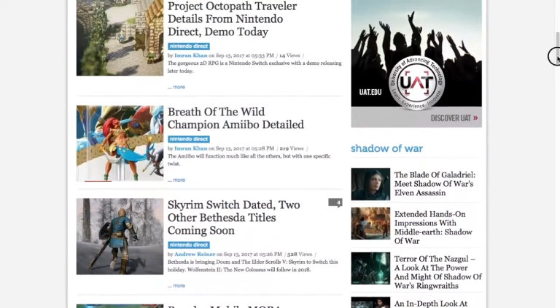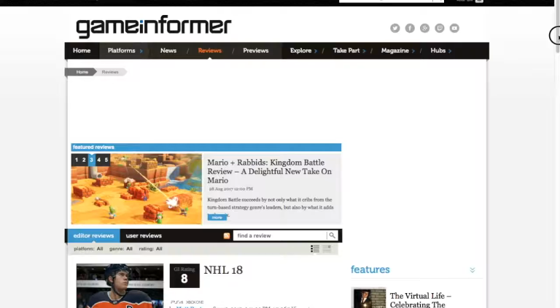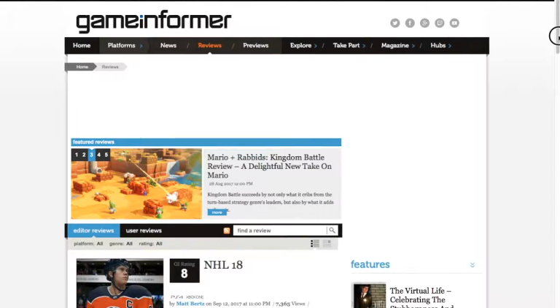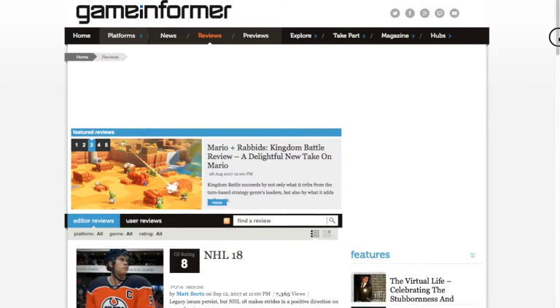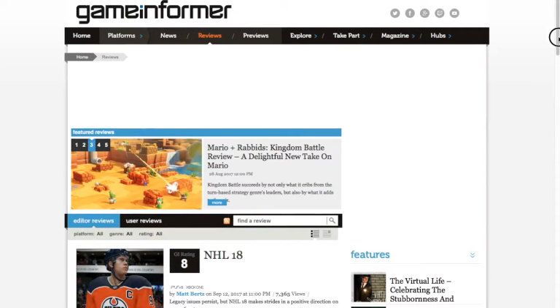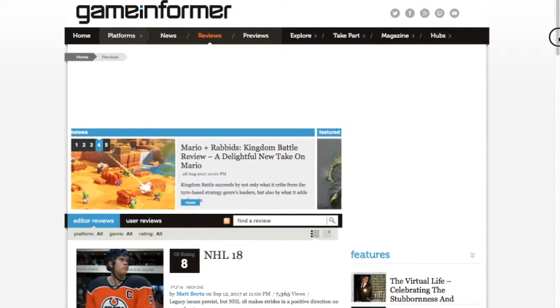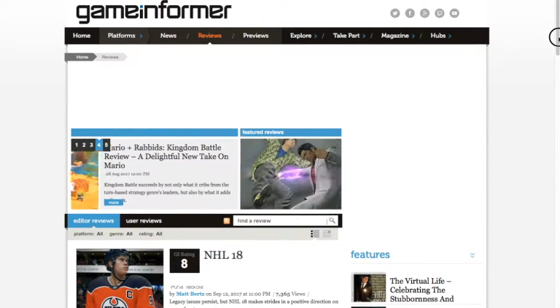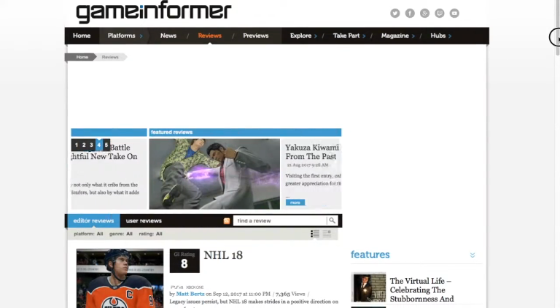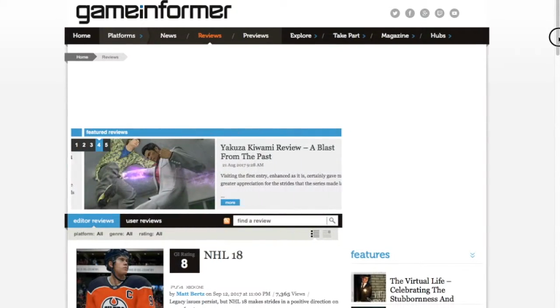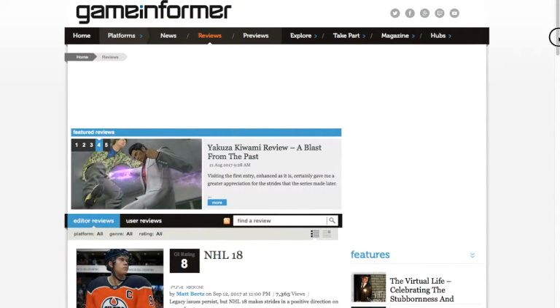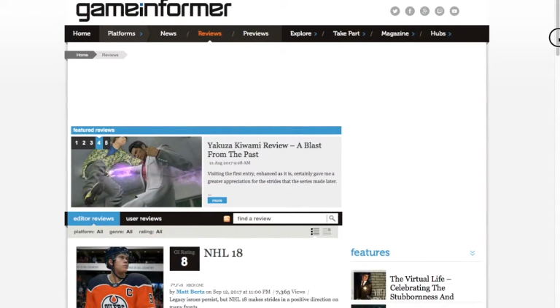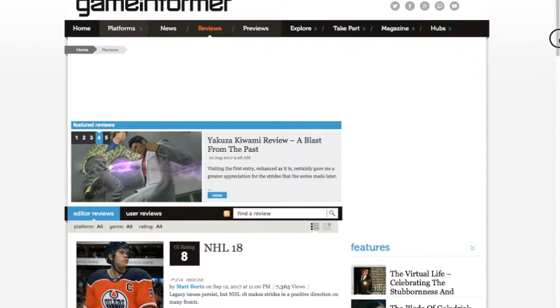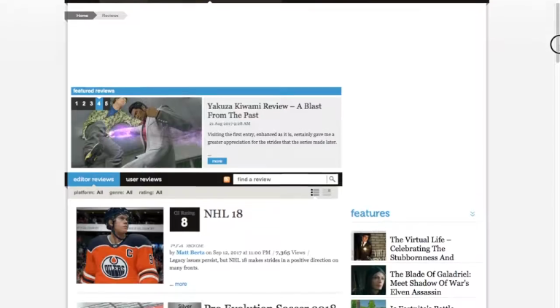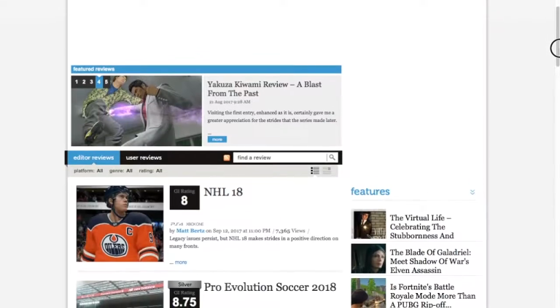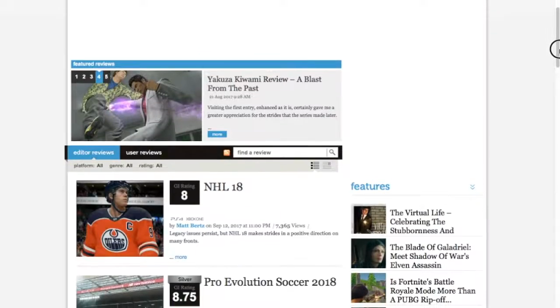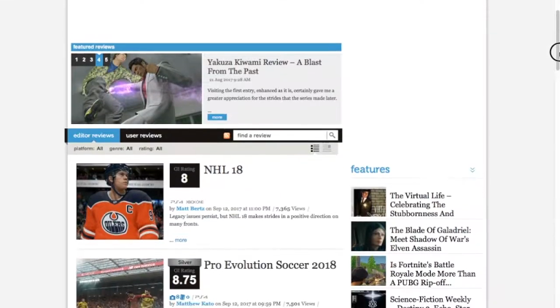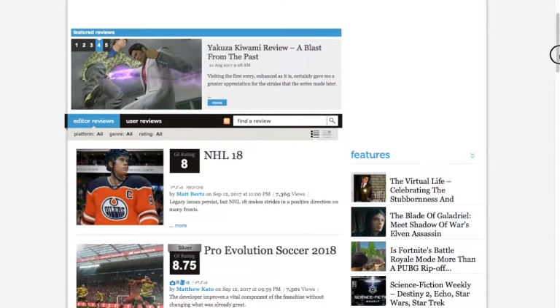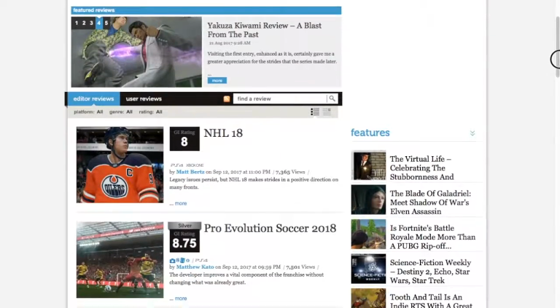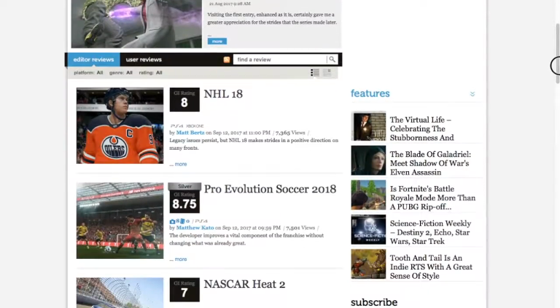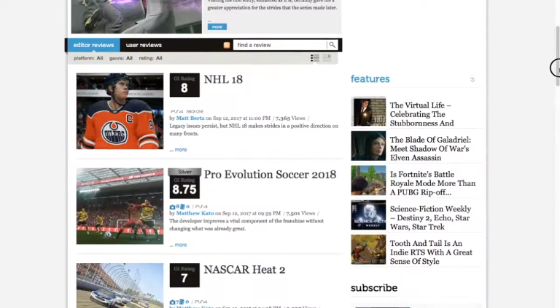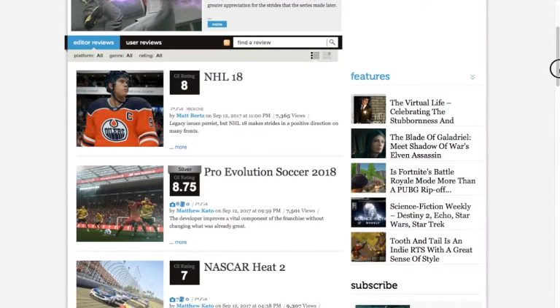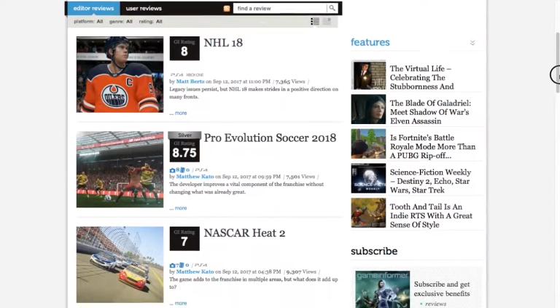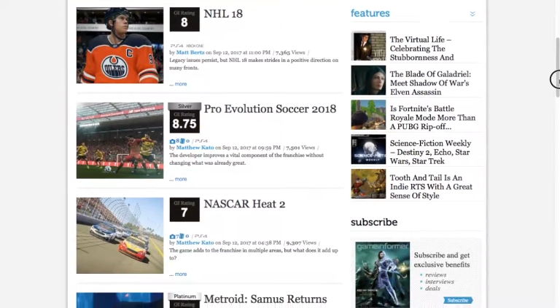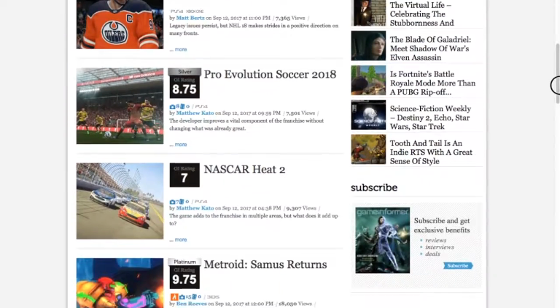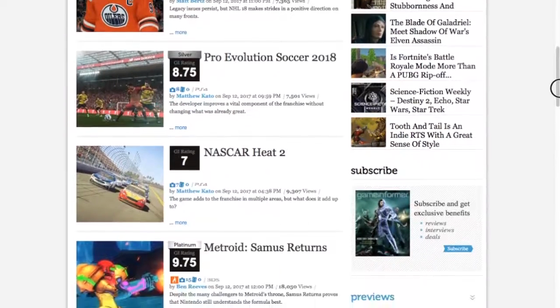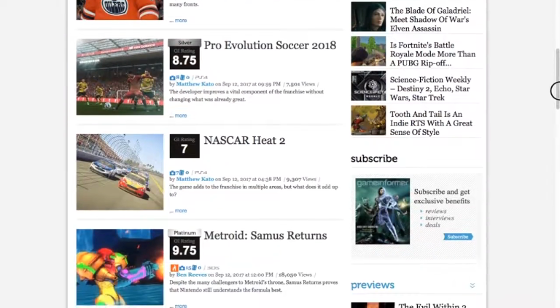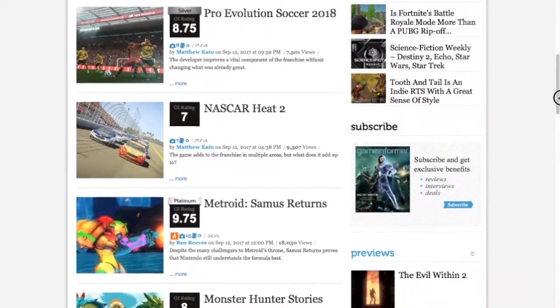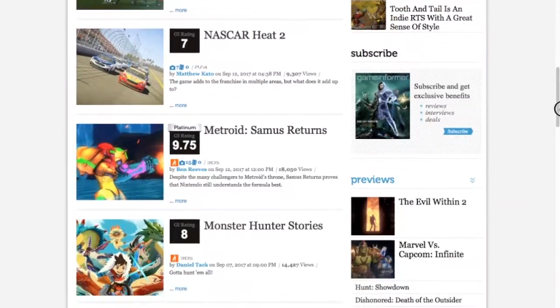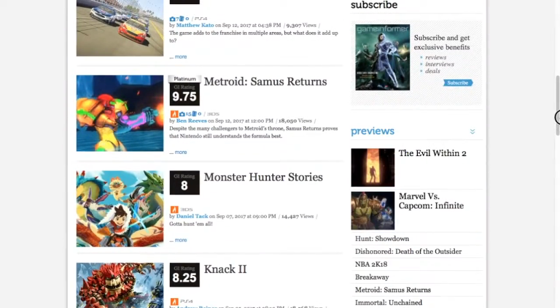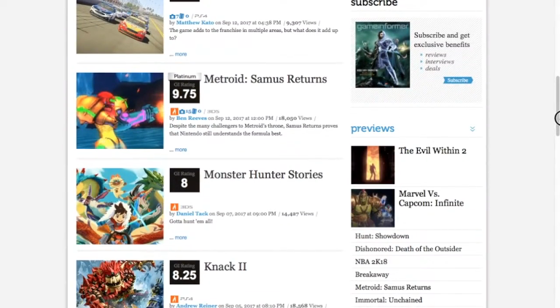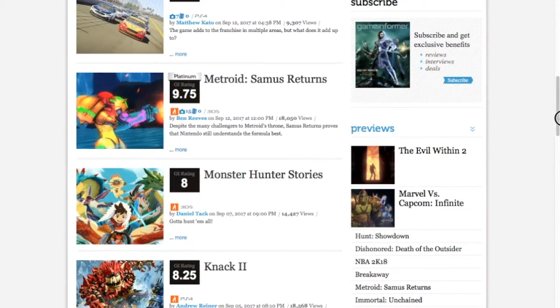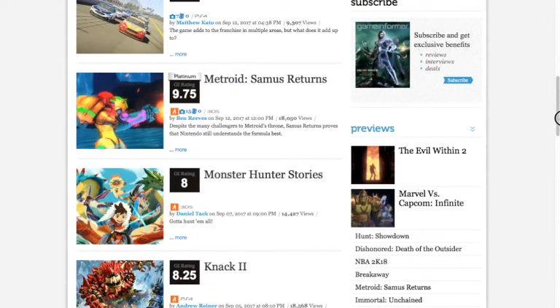The review site uses the same typeface: very small, condensed, and simple. Out of the two, I think IGN is the most appealing.